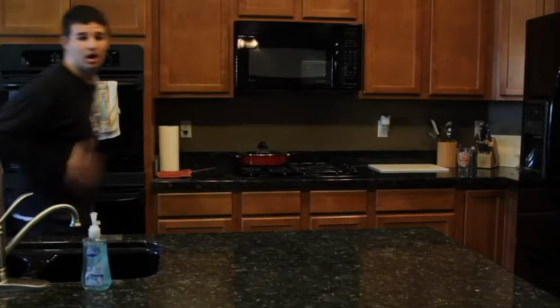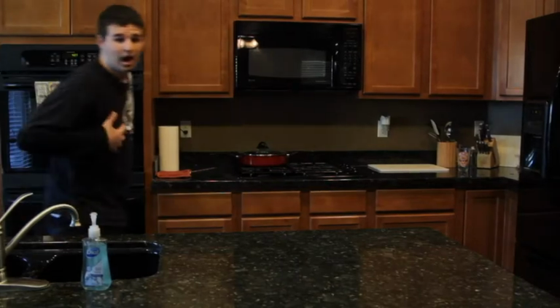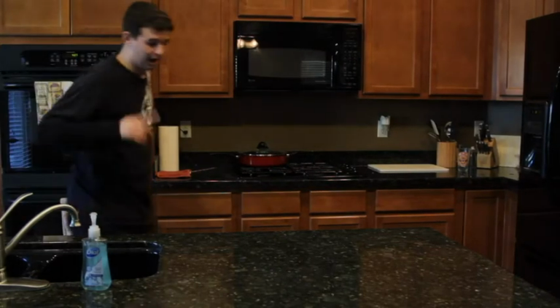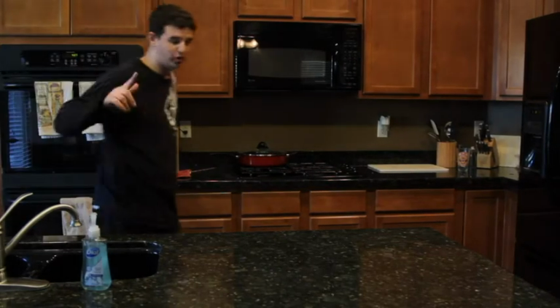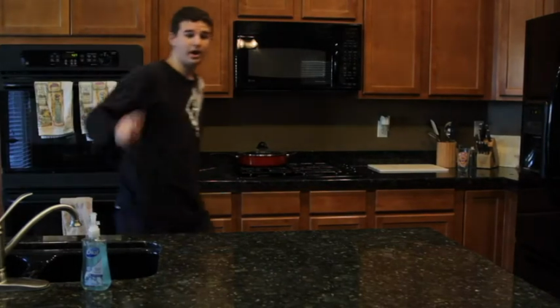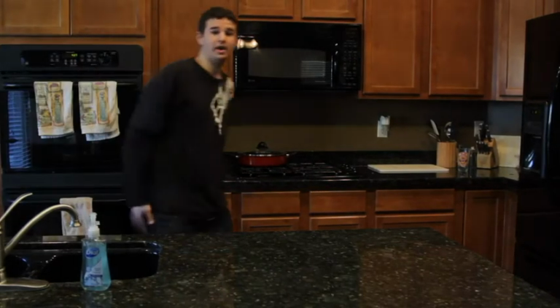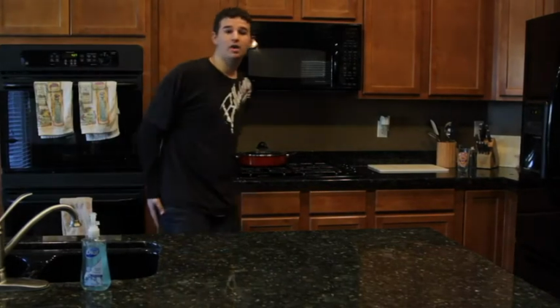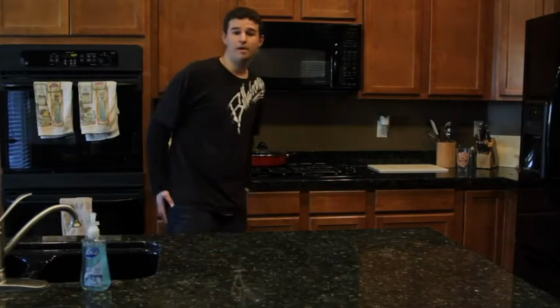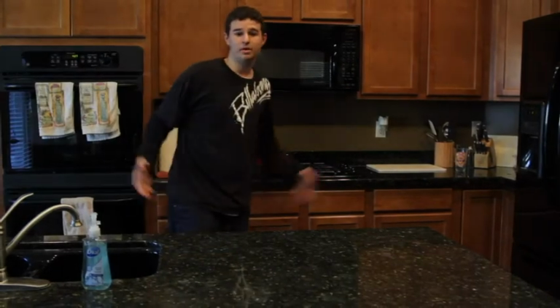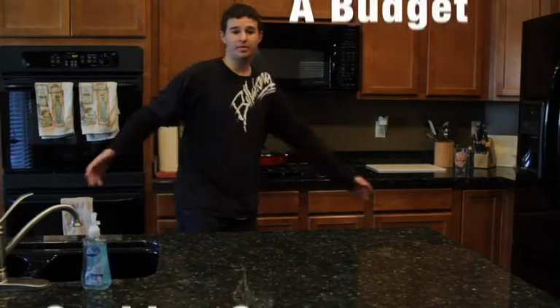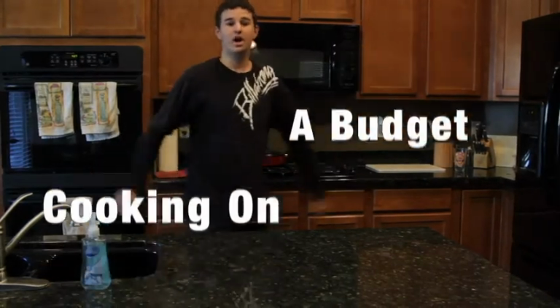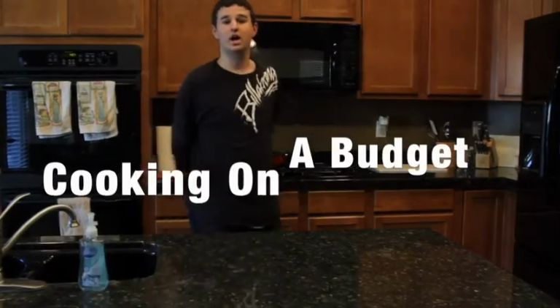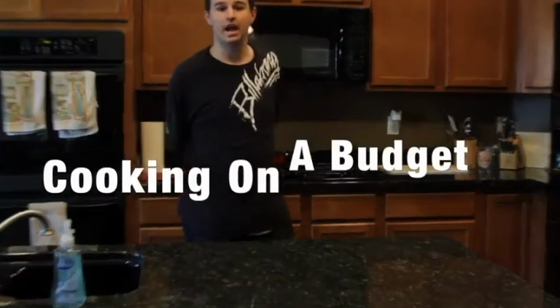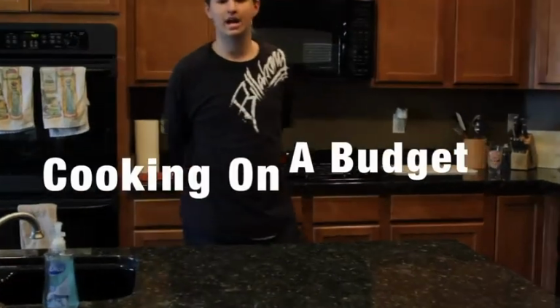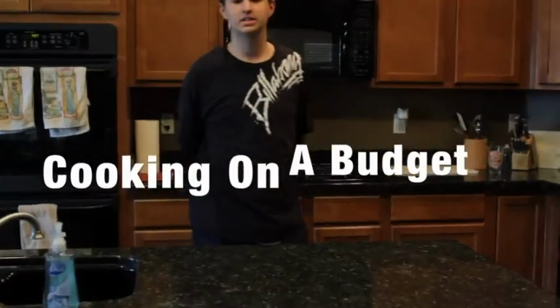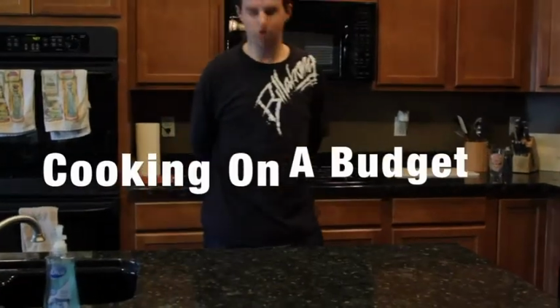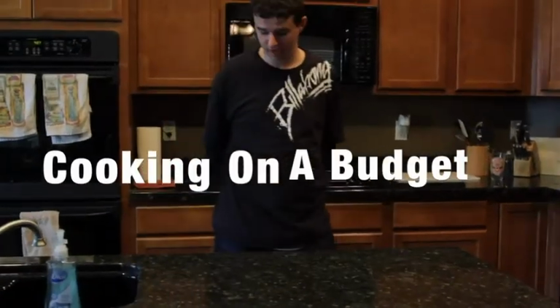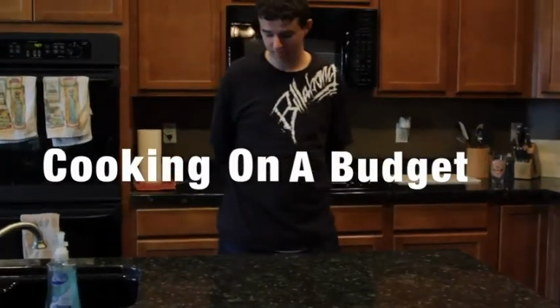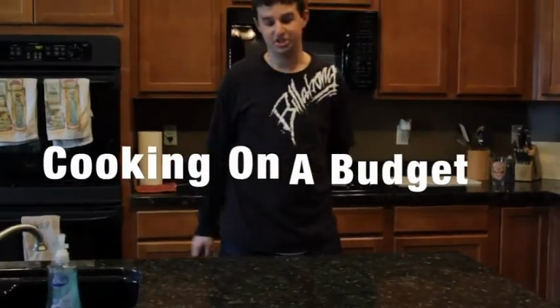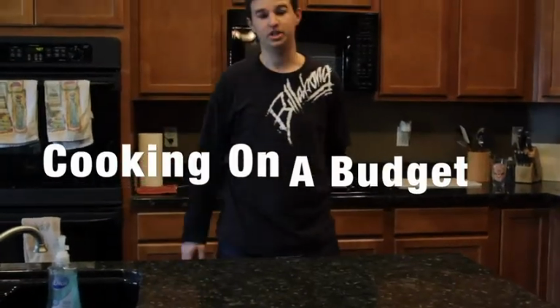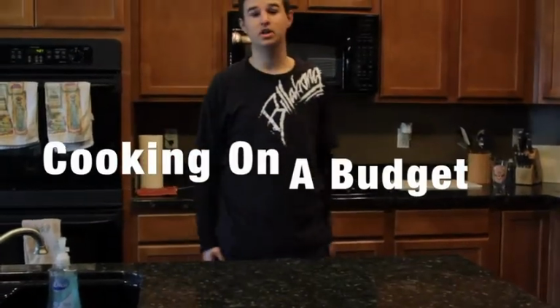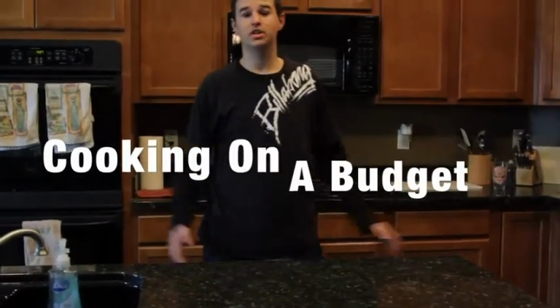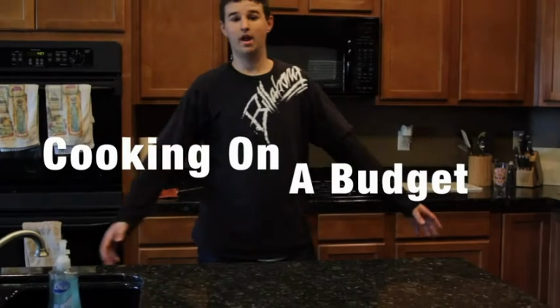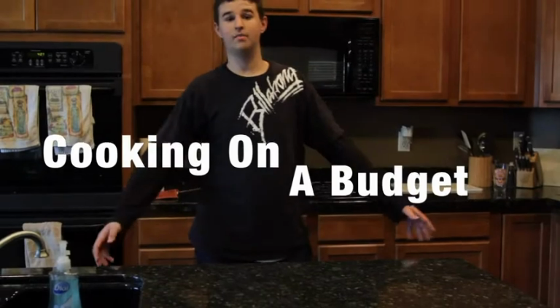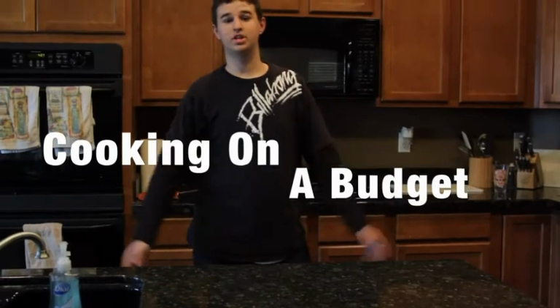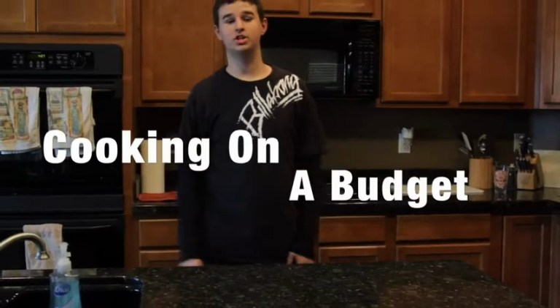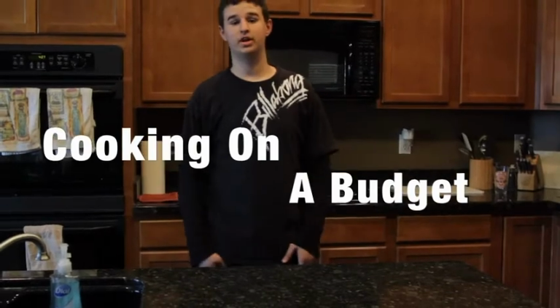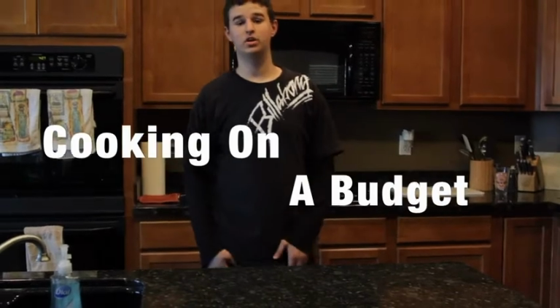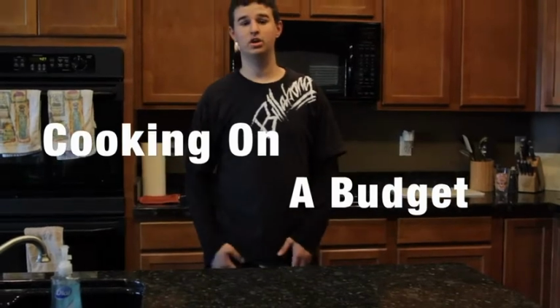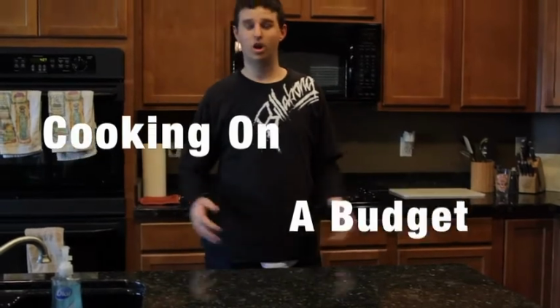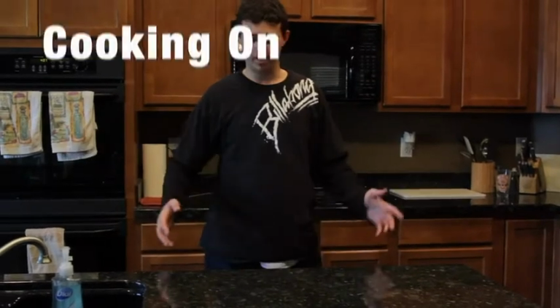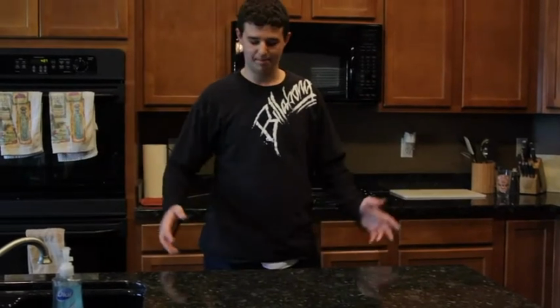Hi, I'm Gregor. I'm here with Guys Cooking off the Budget. Today I'm going to teach you how to cook a wrap.